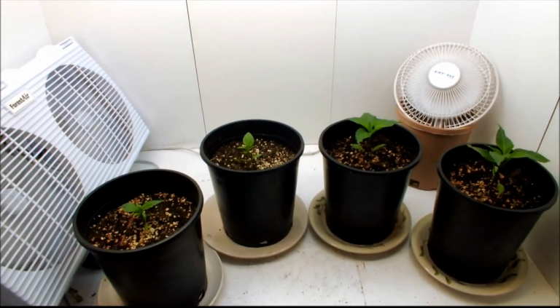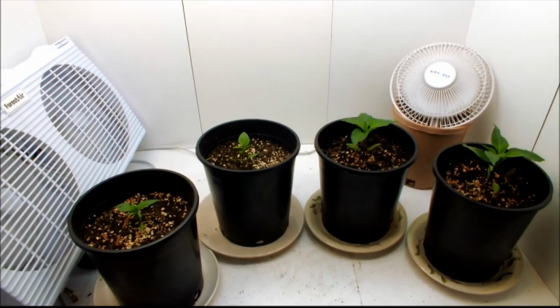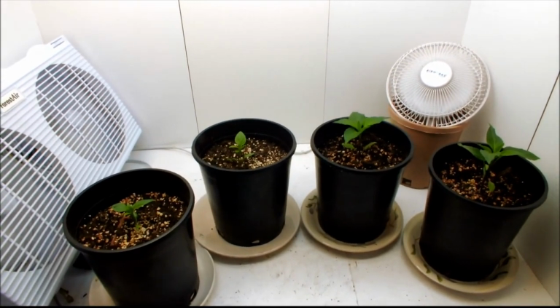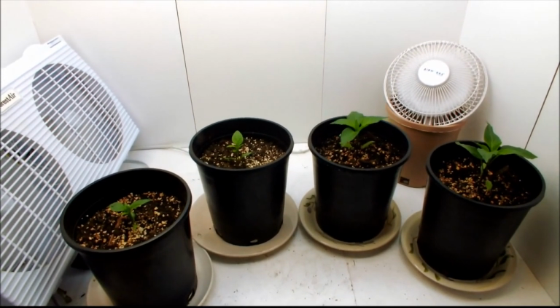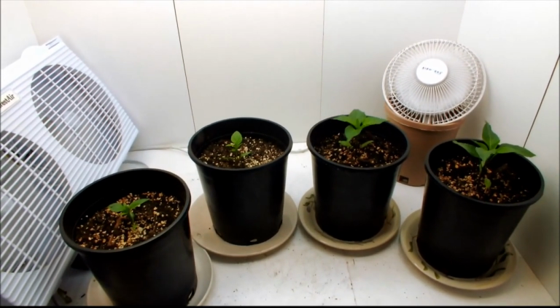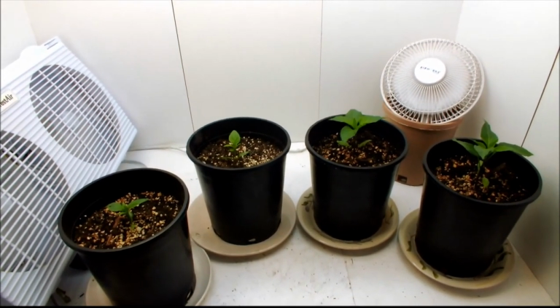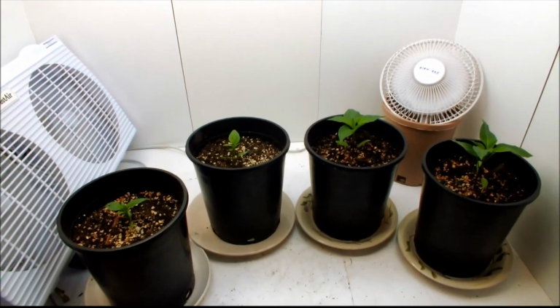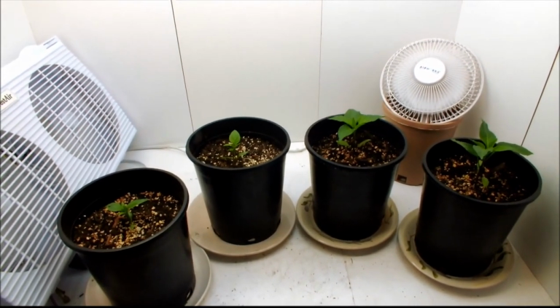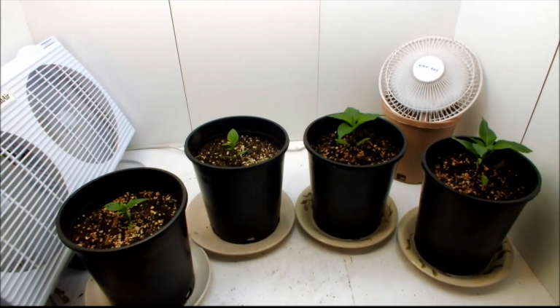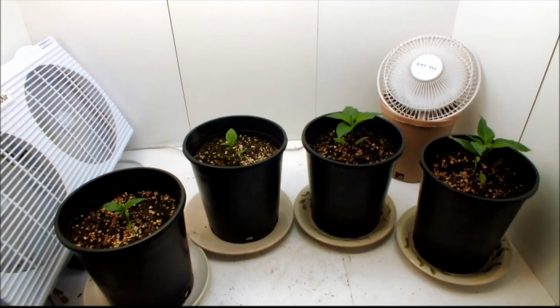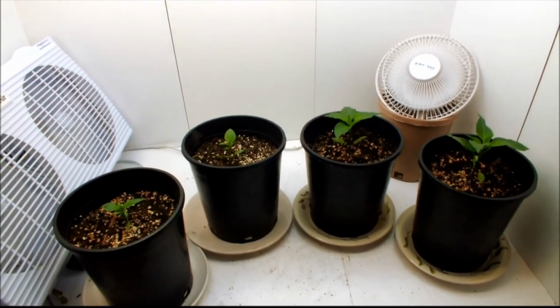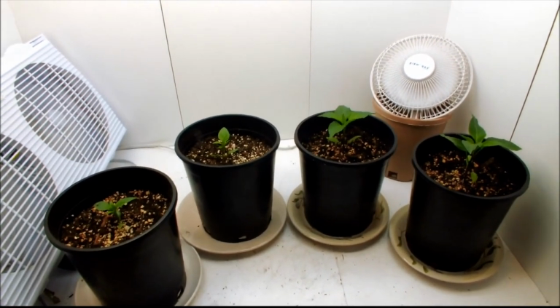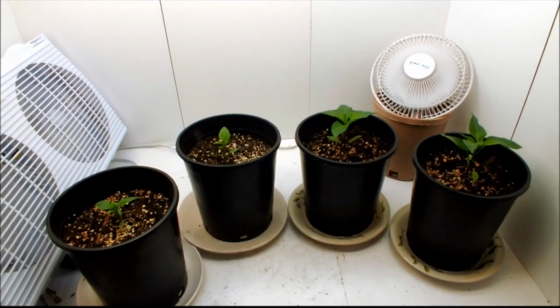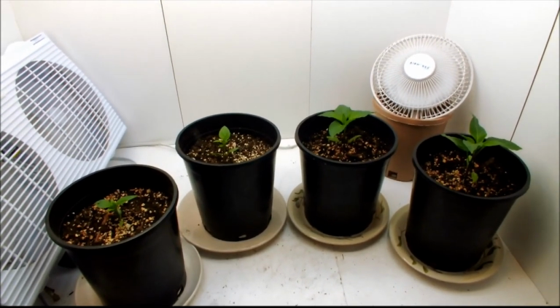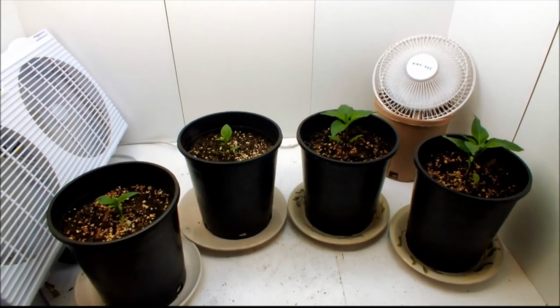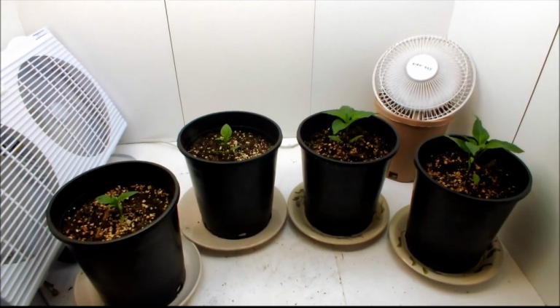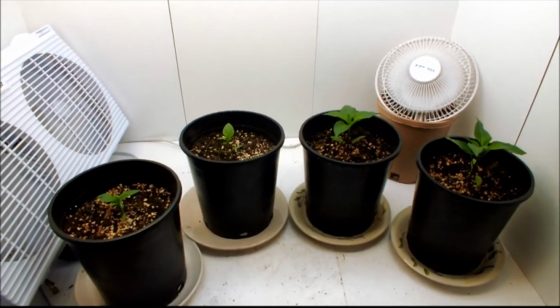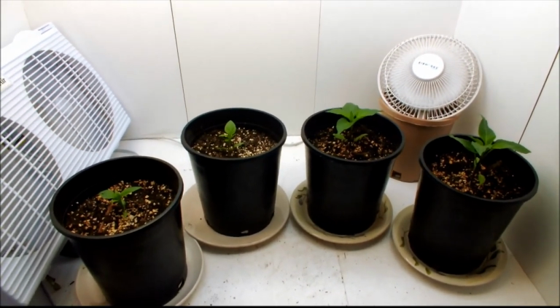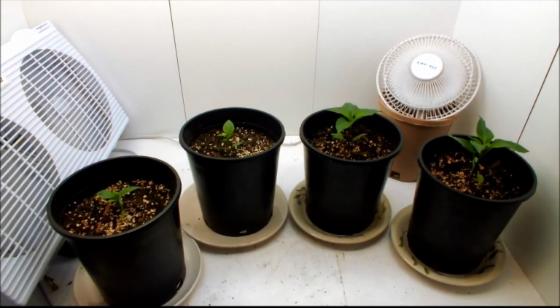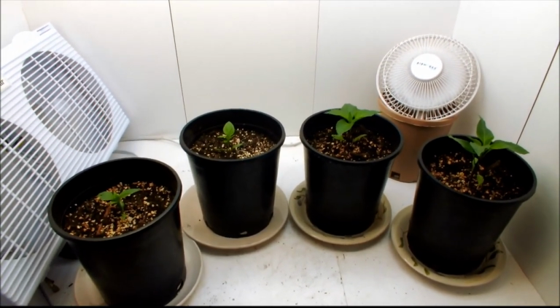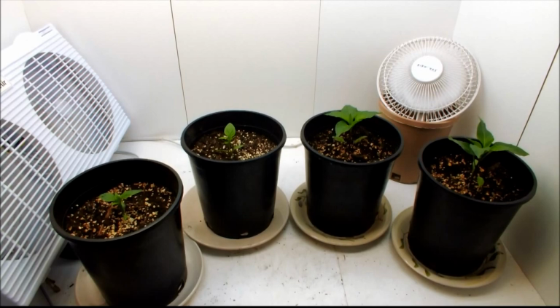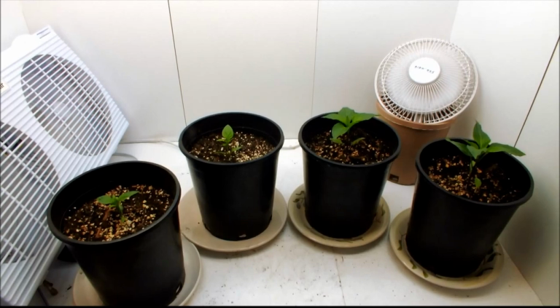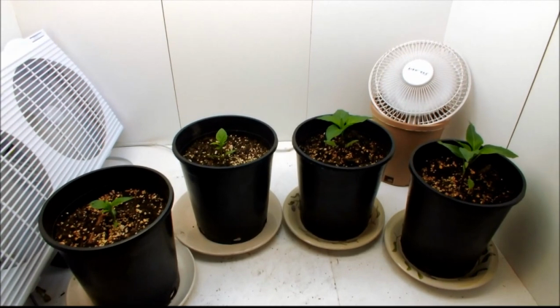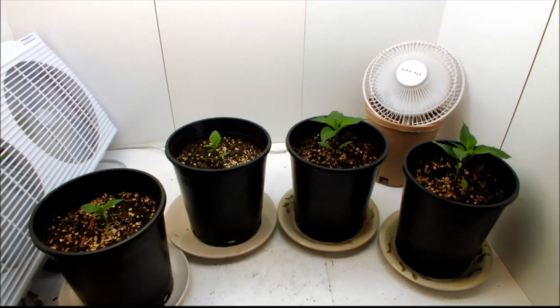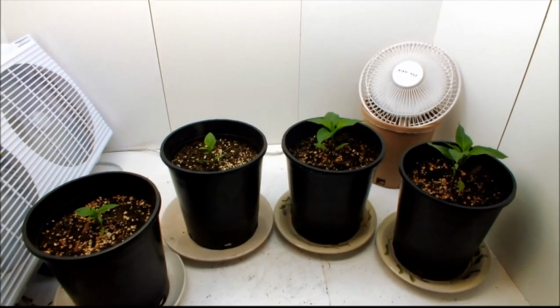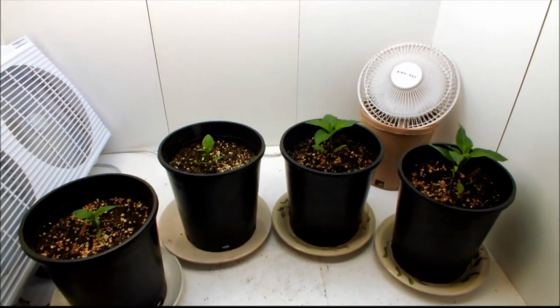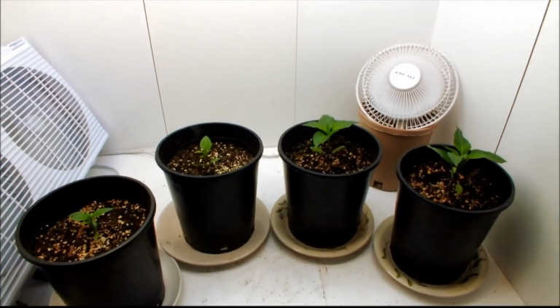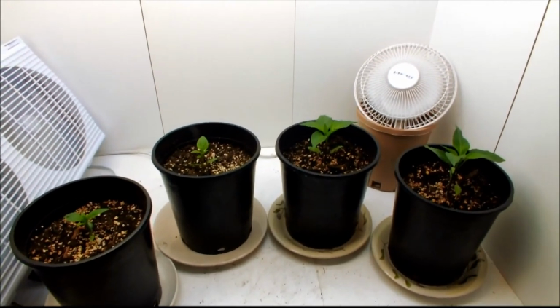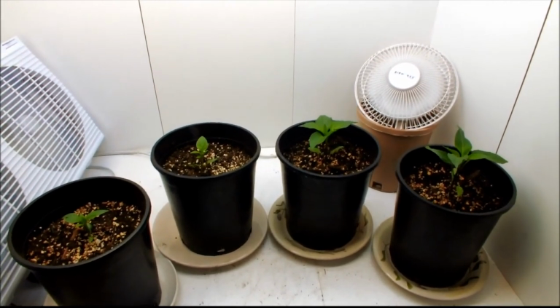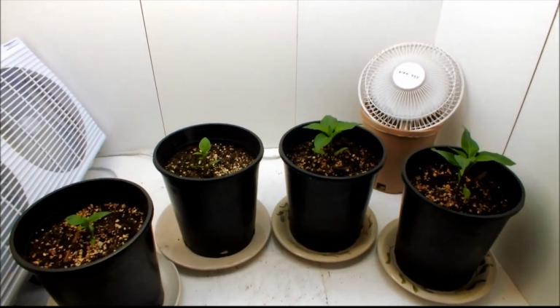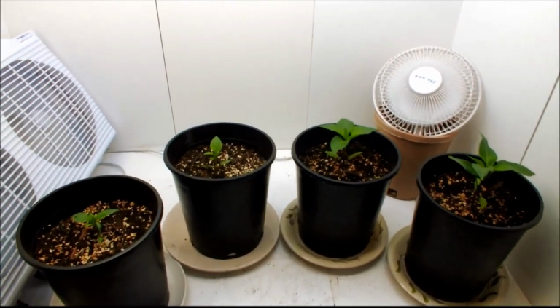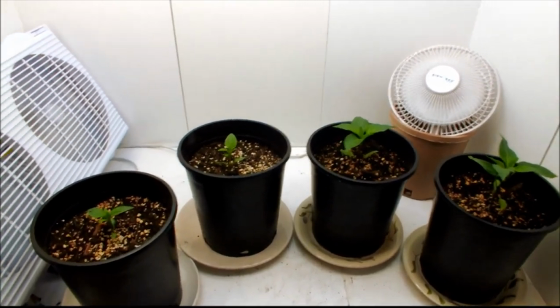I took out the stunted pepper because he wasn't really doing much and he's just kind of taking up room.